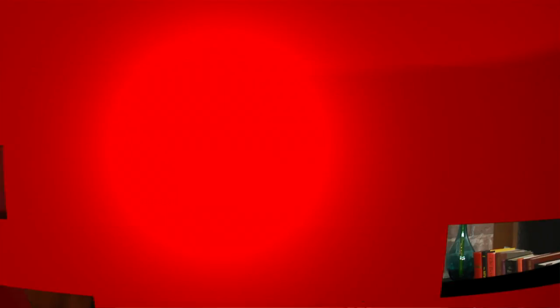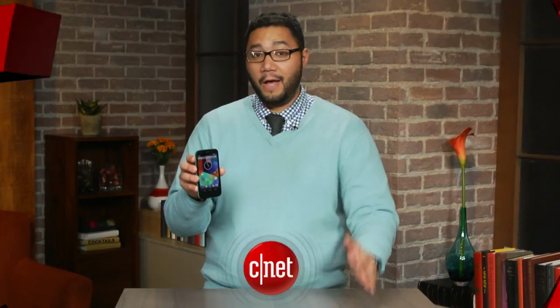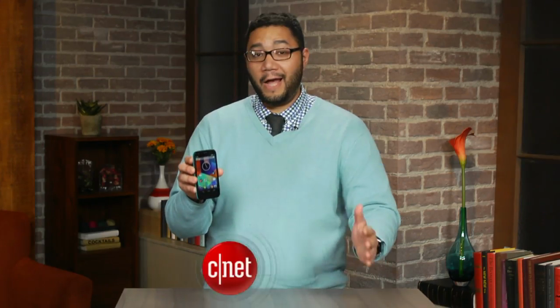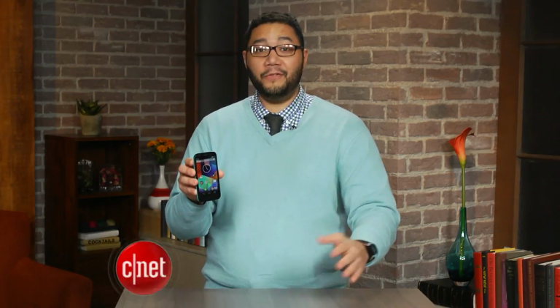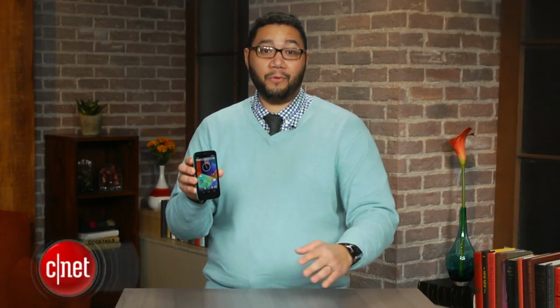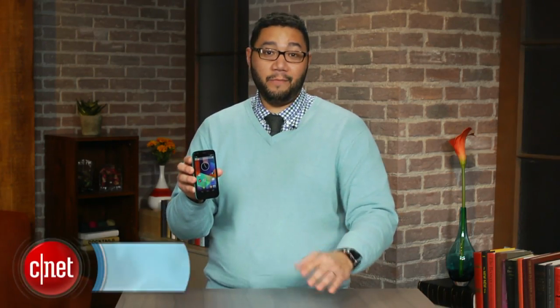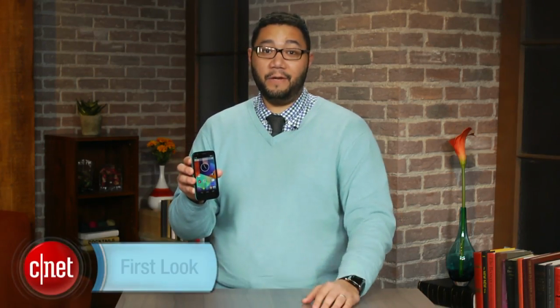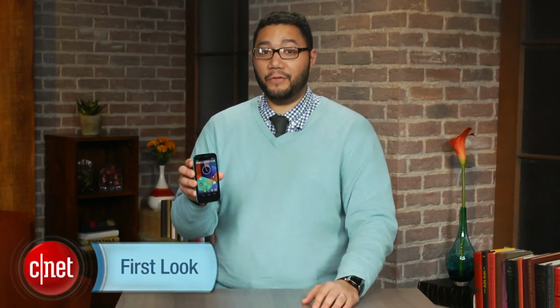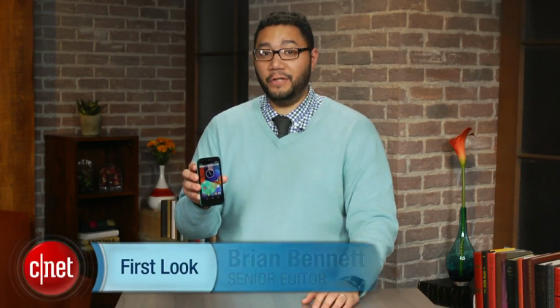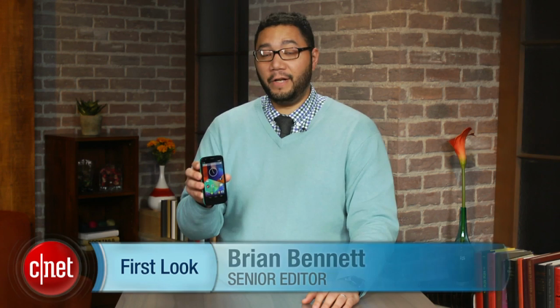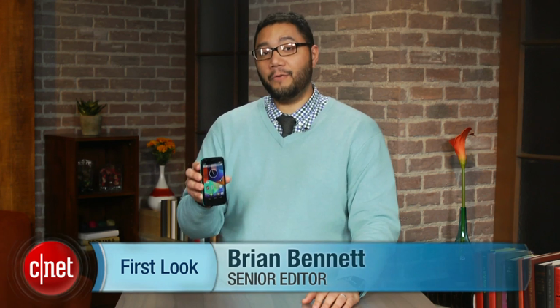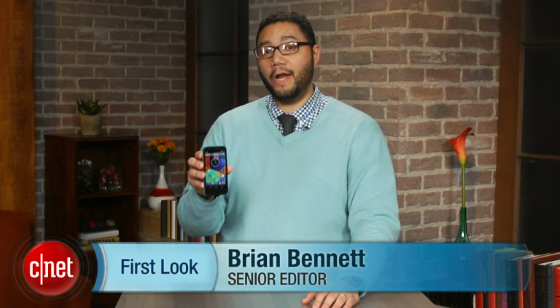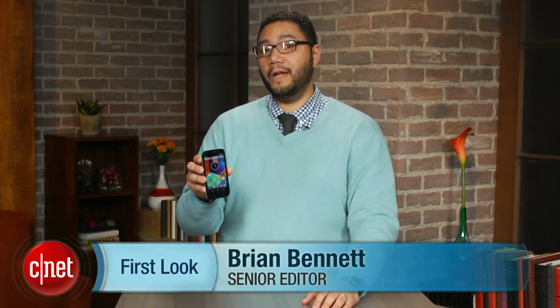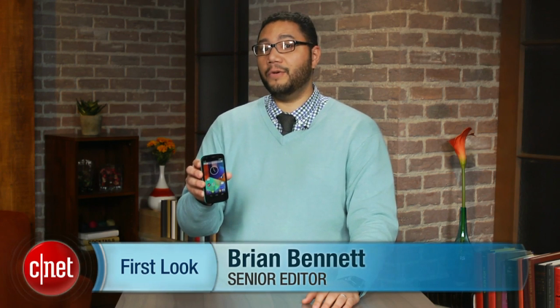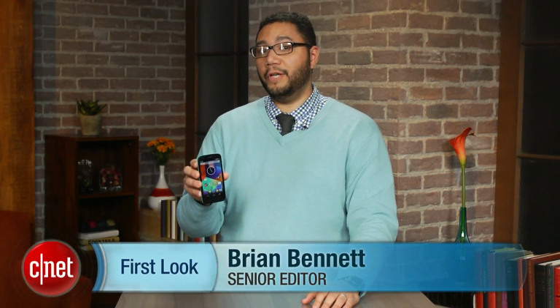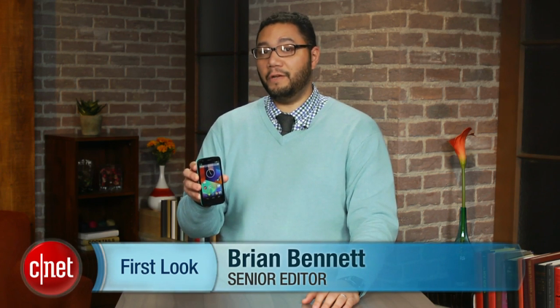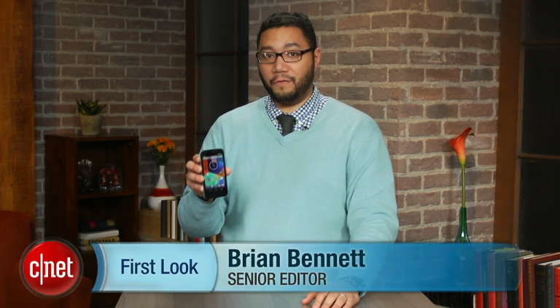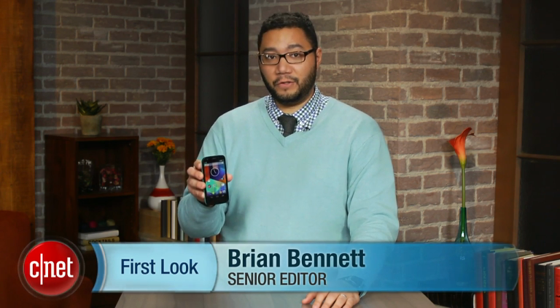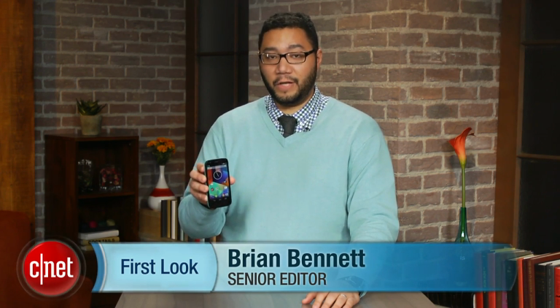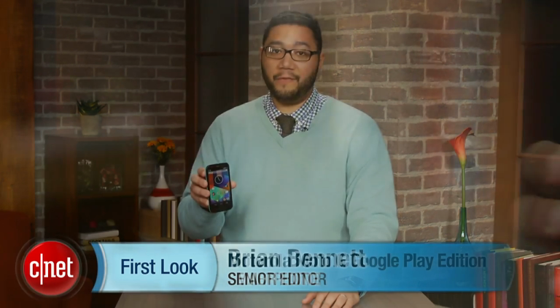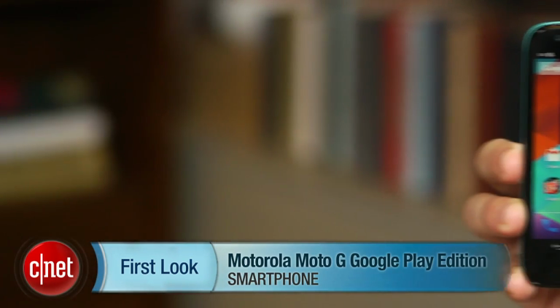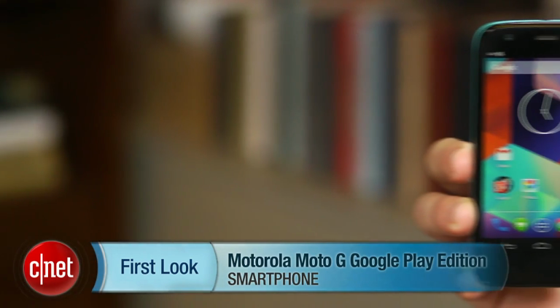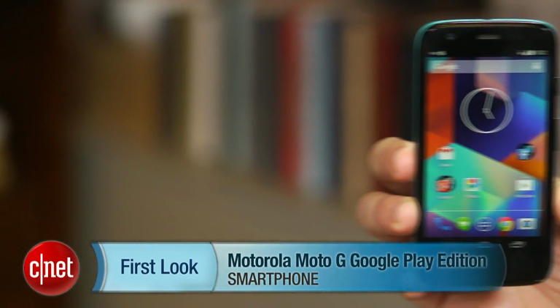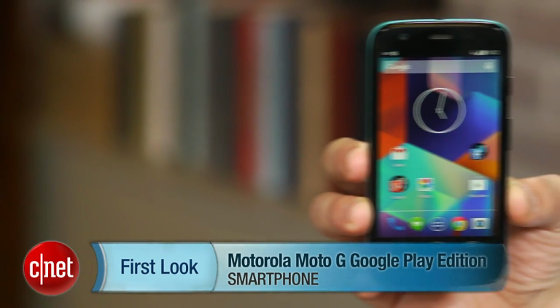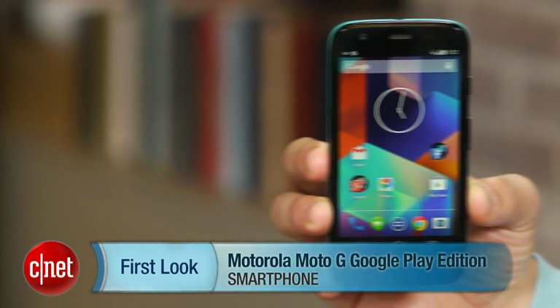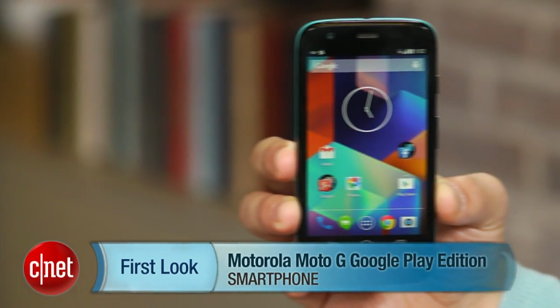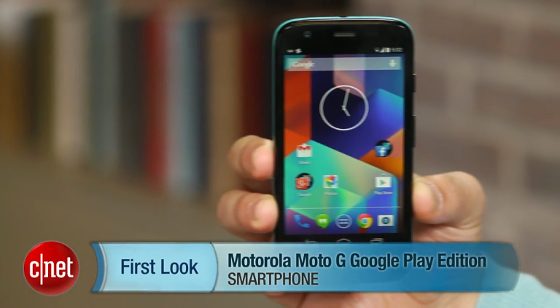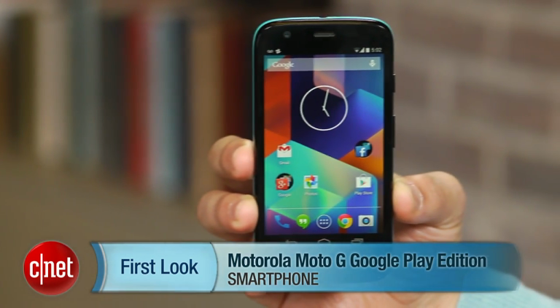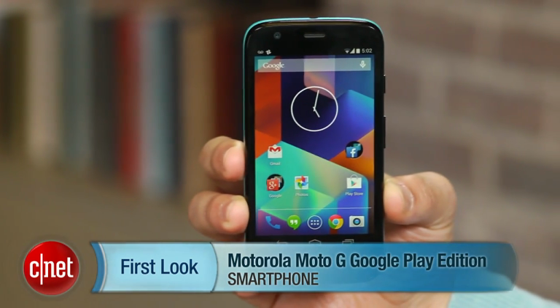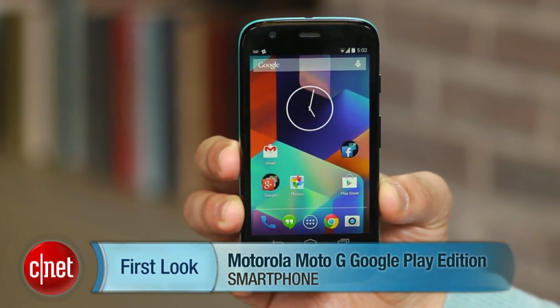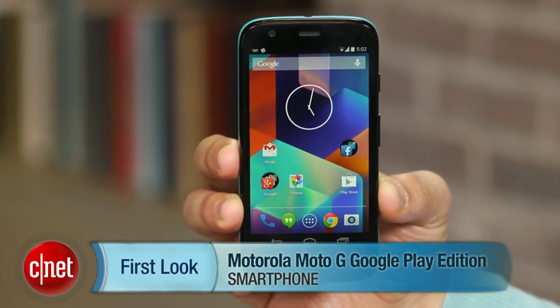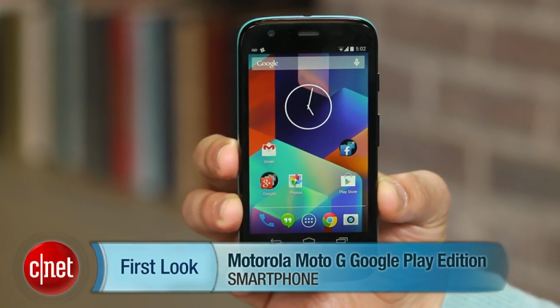Hi, this is Brian Bennett for CNET, and right now we're taking a first look at the Motorola Moto G Google Play Edition.